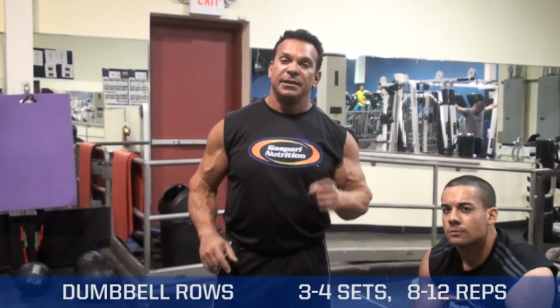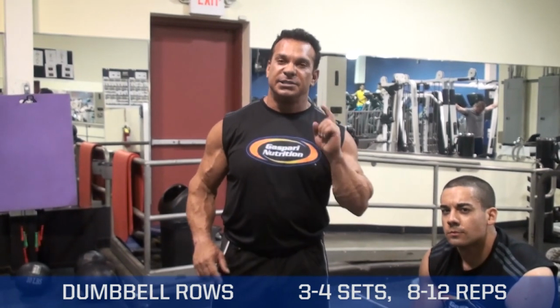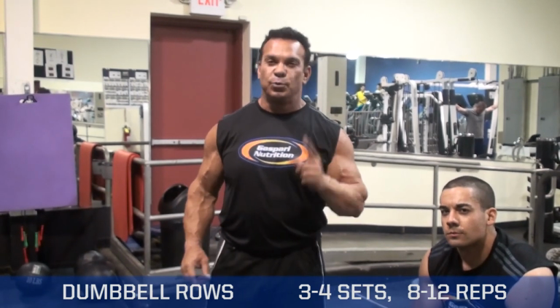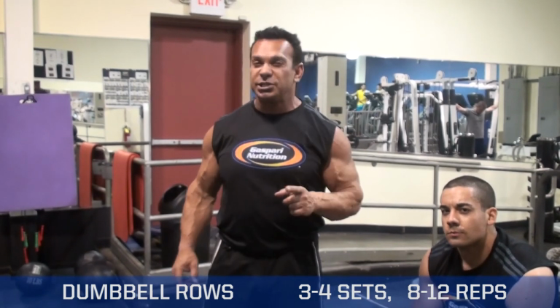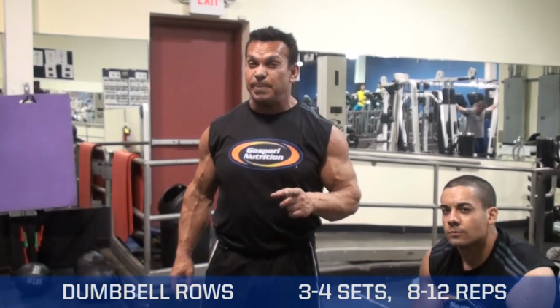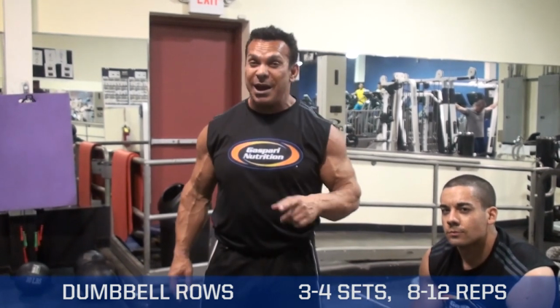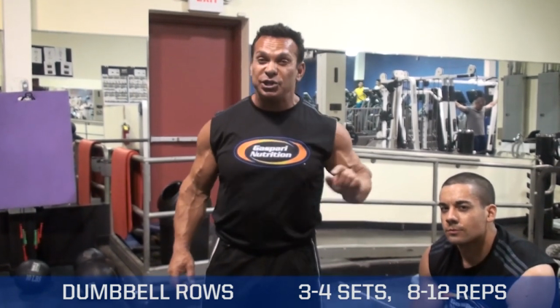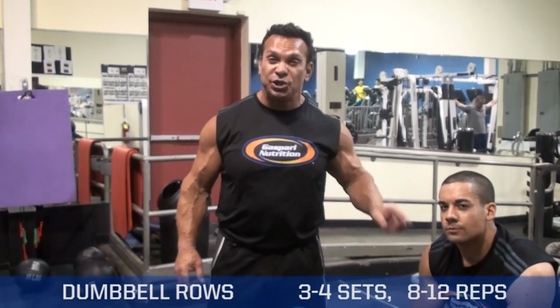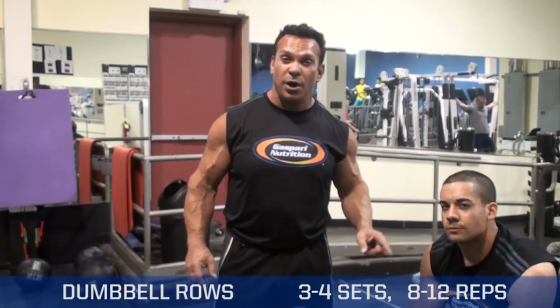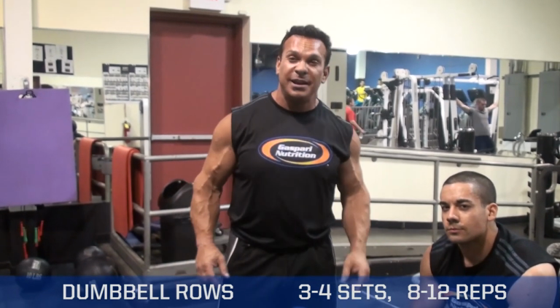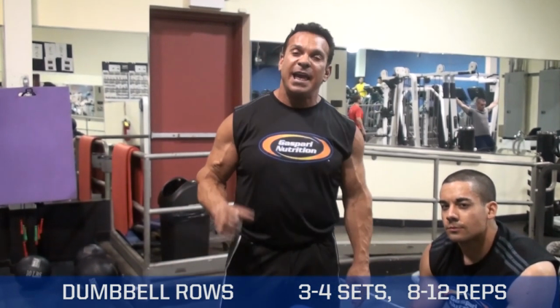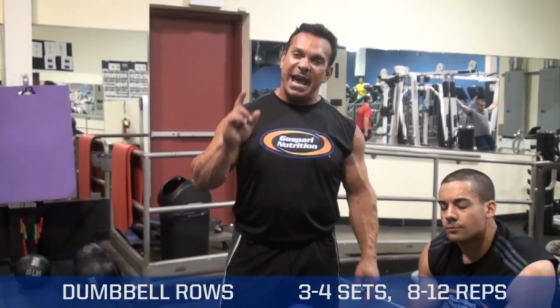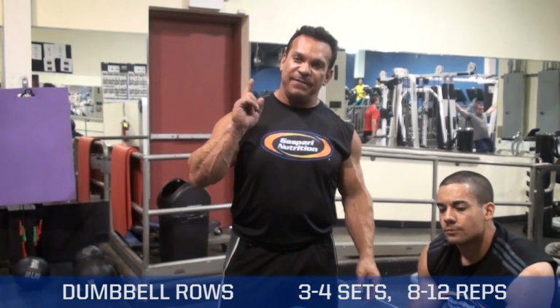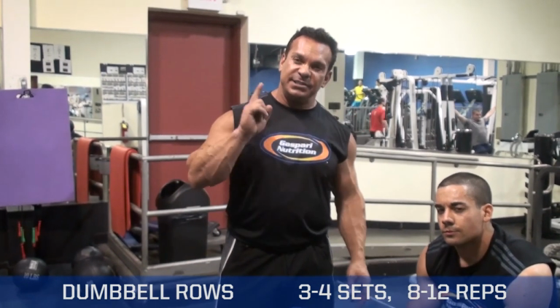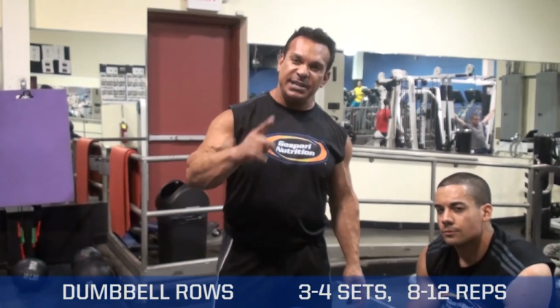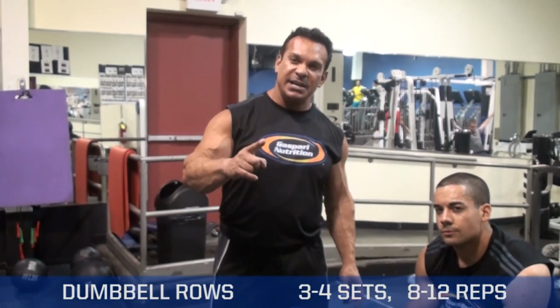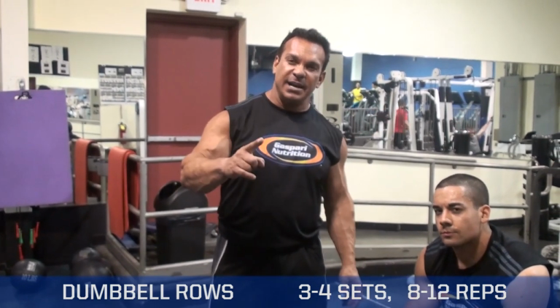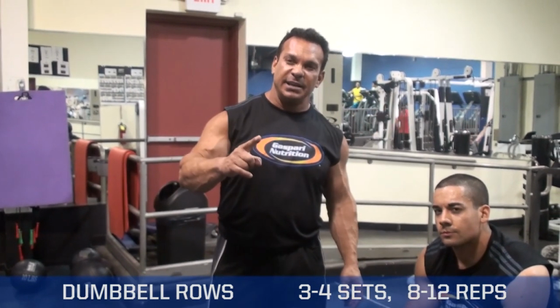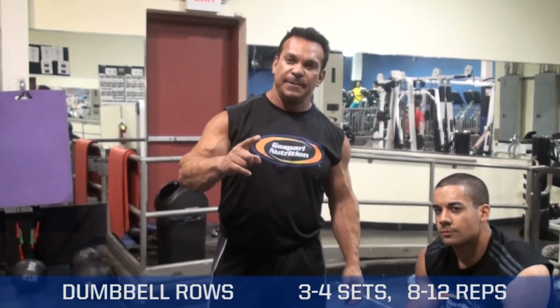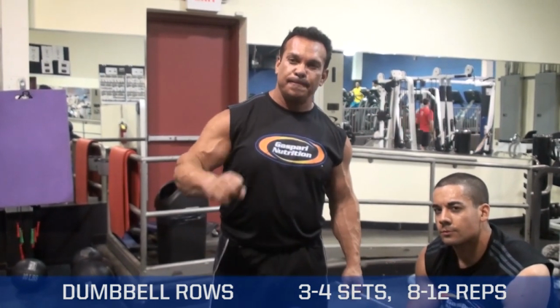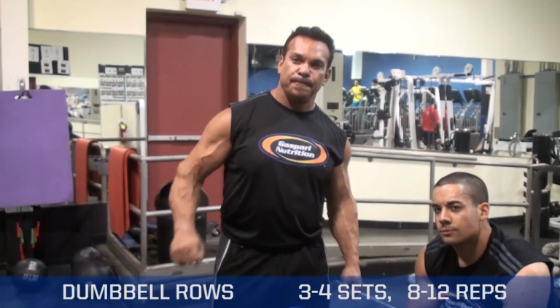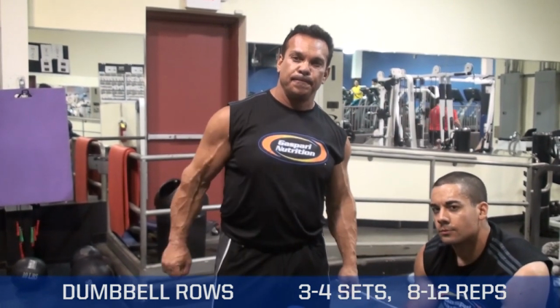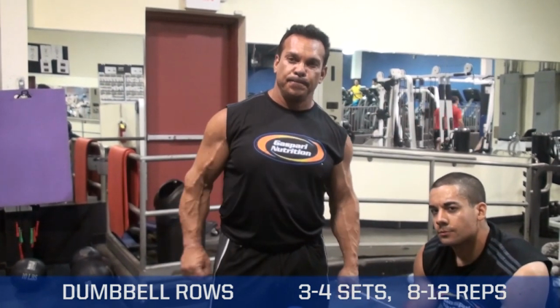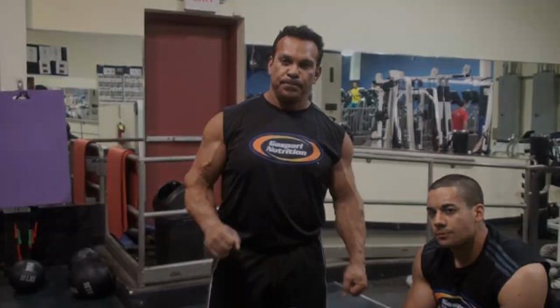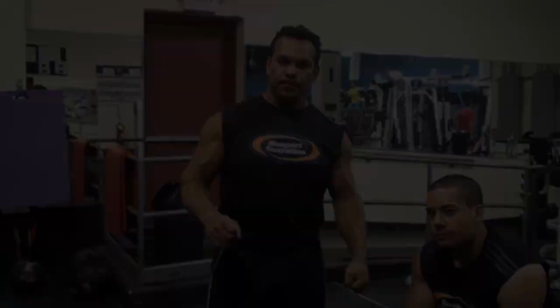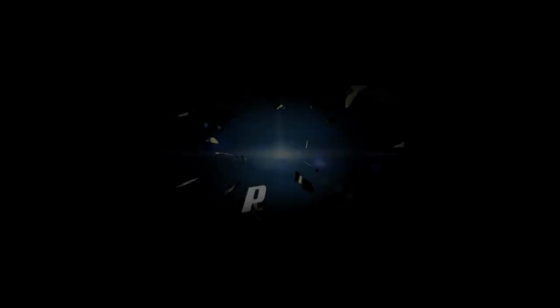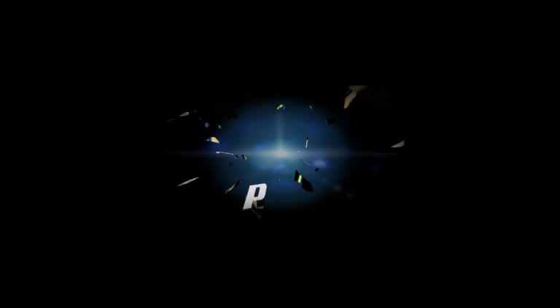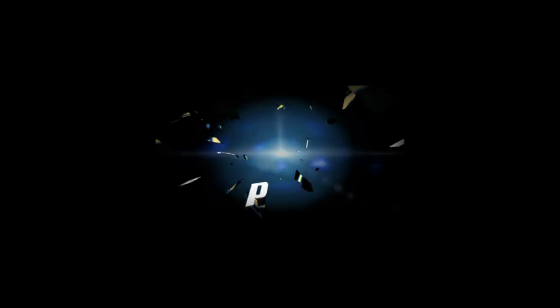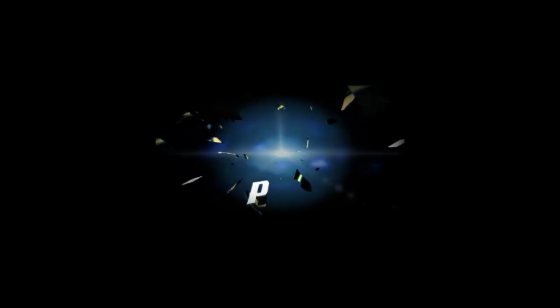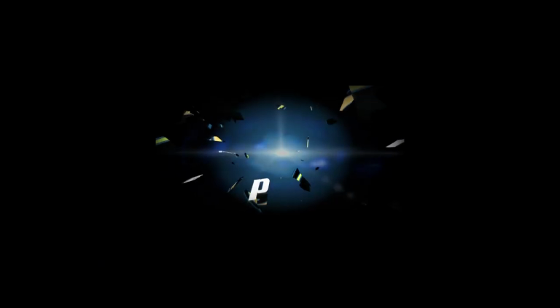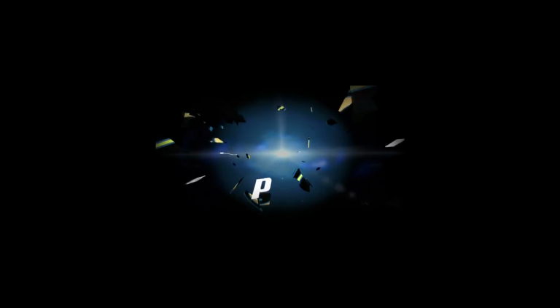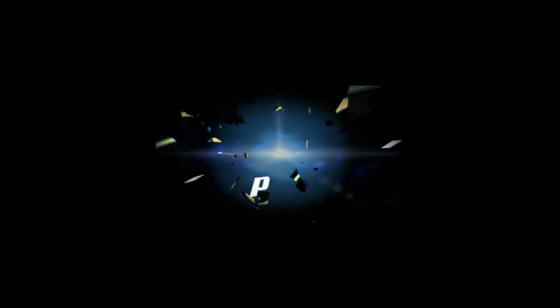This is Rich Gasparri, Sean, and Physique 90.